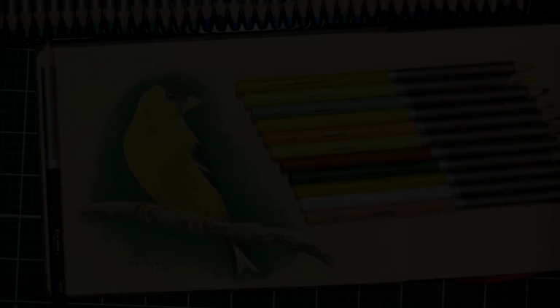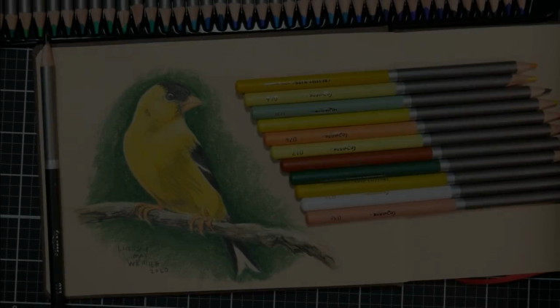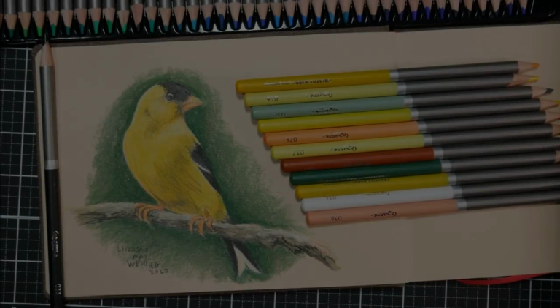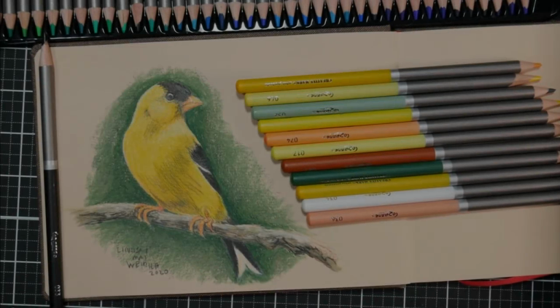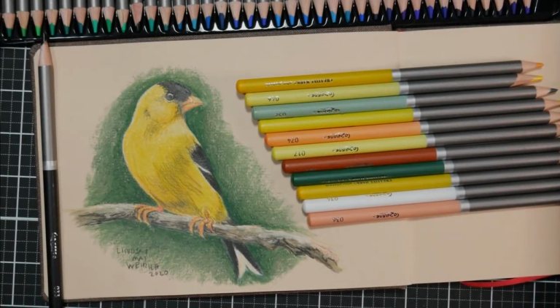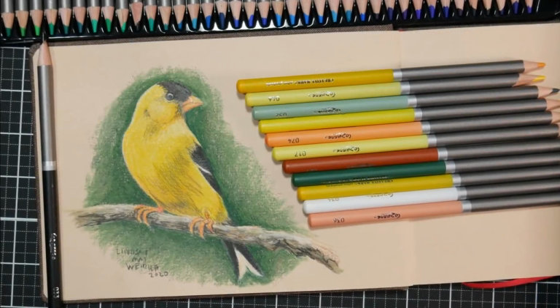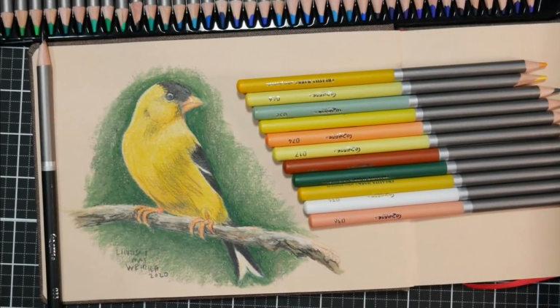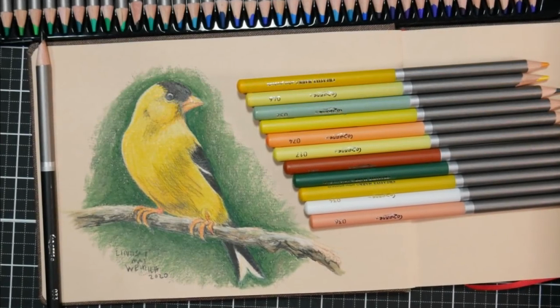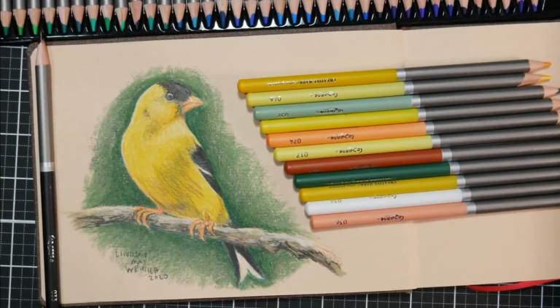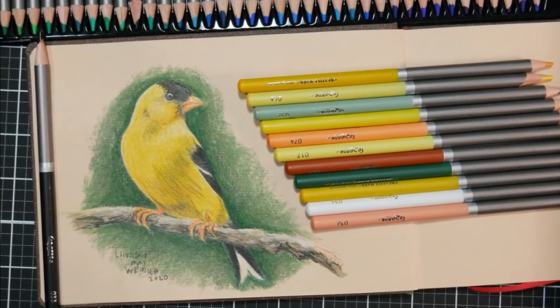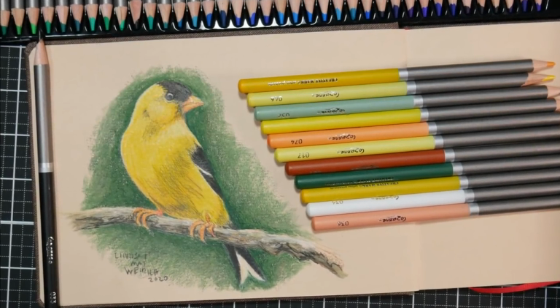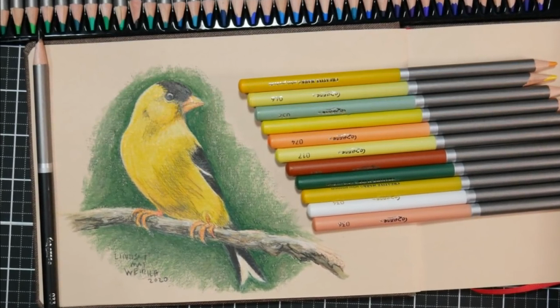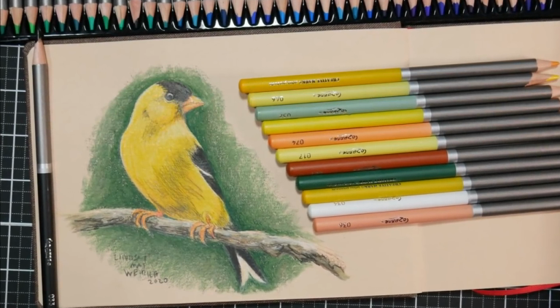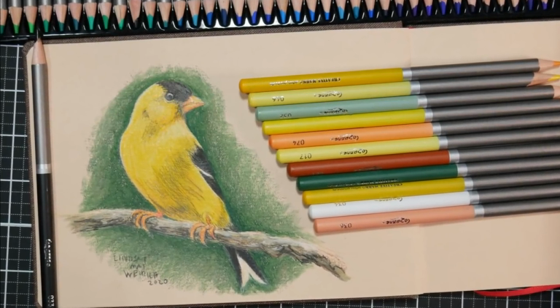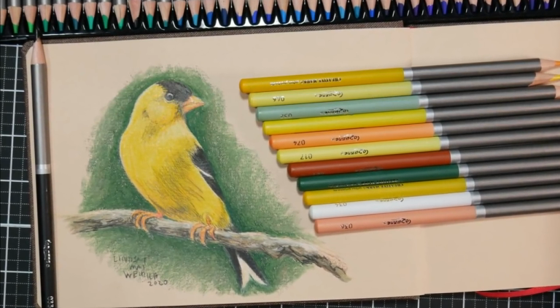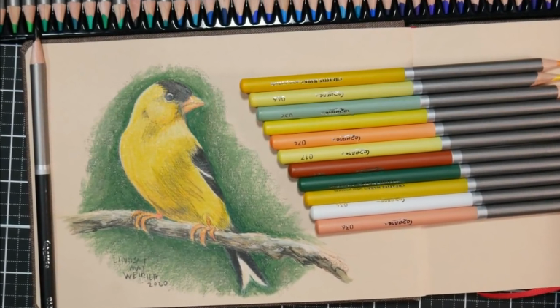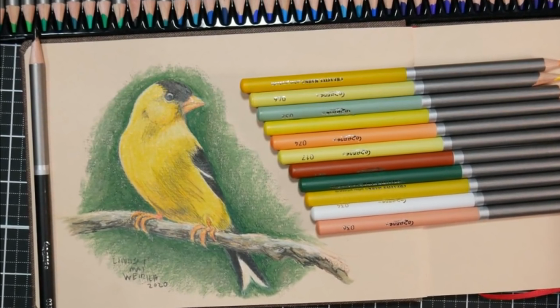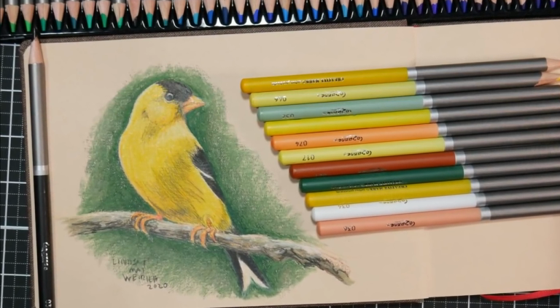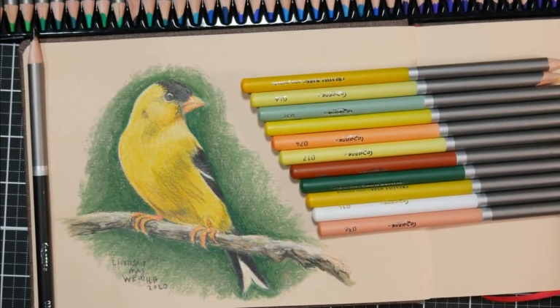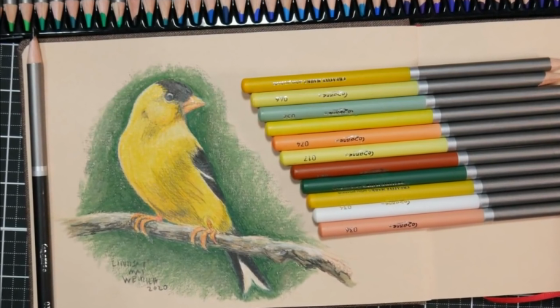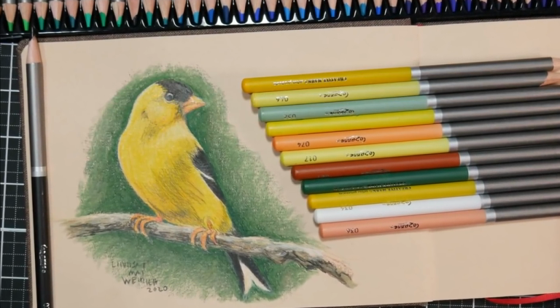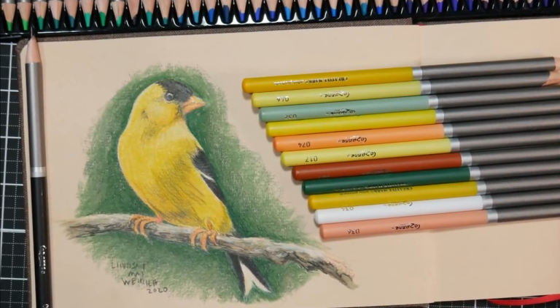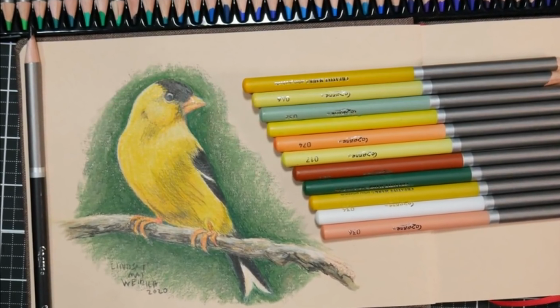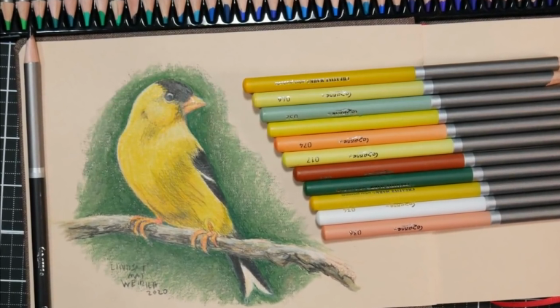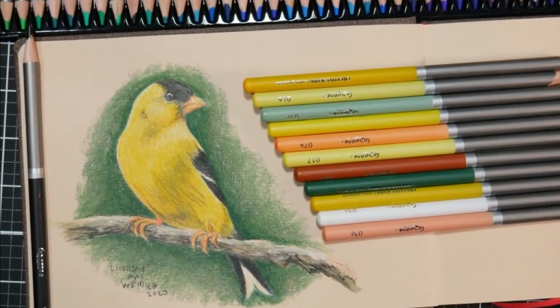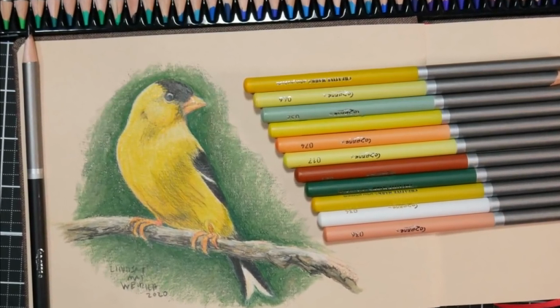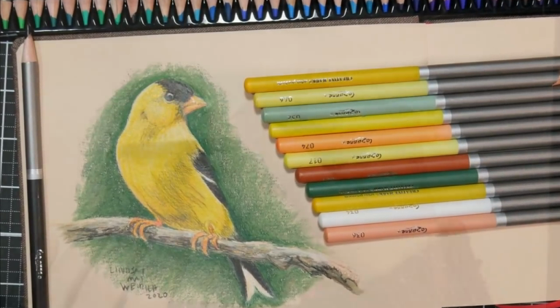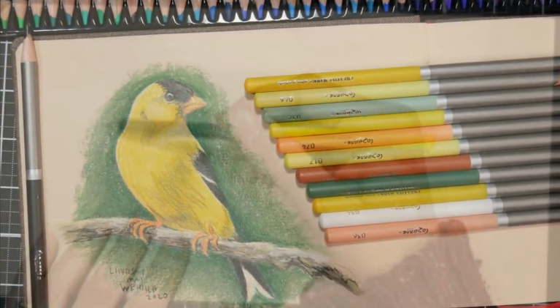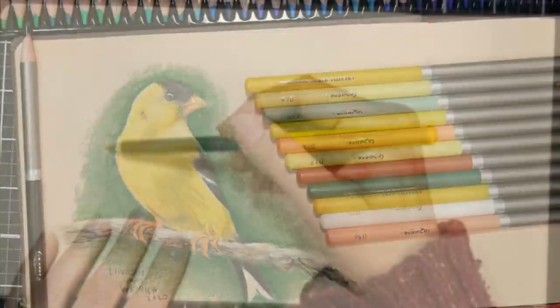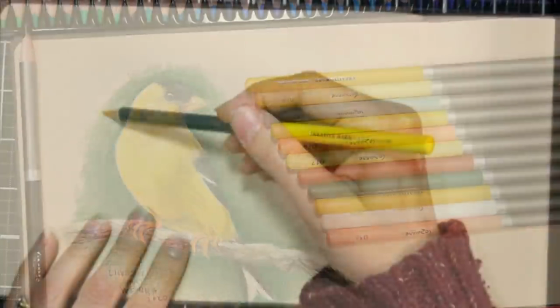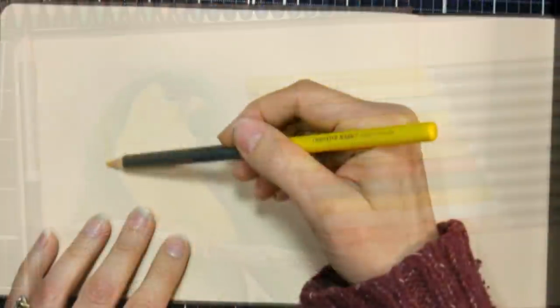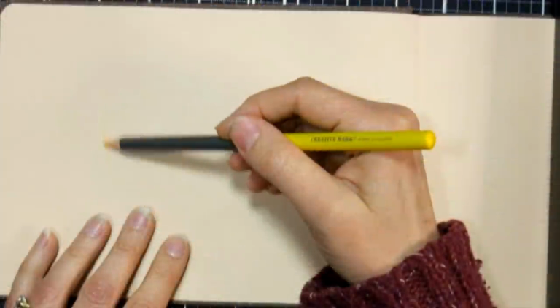Hi there! Lindsay here, the Frugal Crafter. Today I'm going to show you how to draw this sweet little goldfinch with colored pencil.